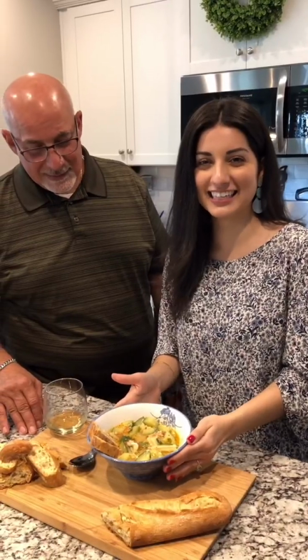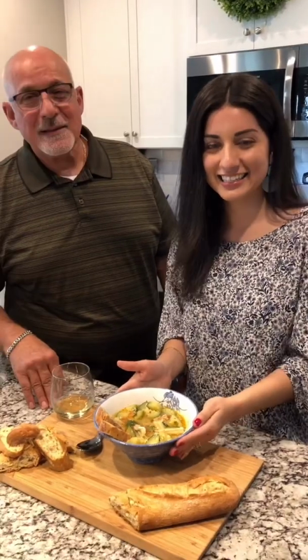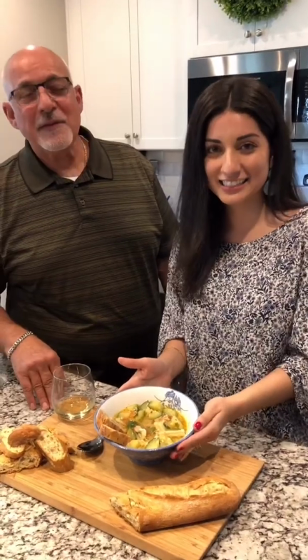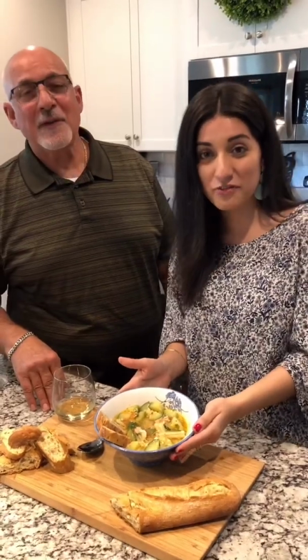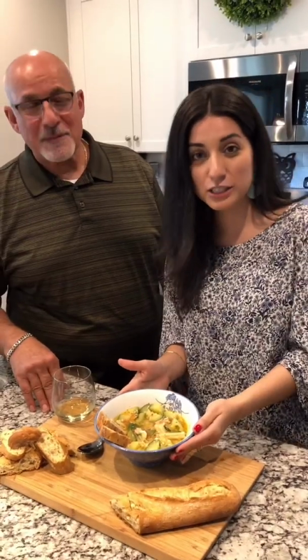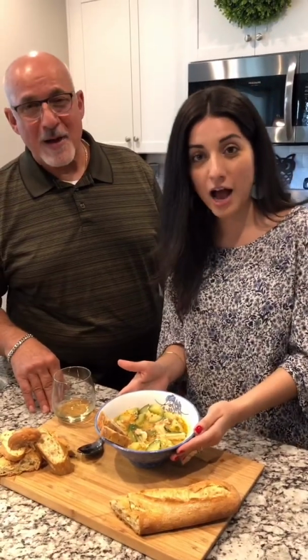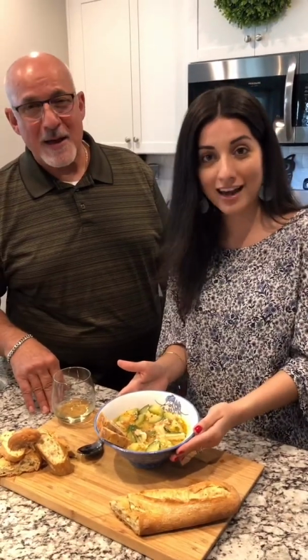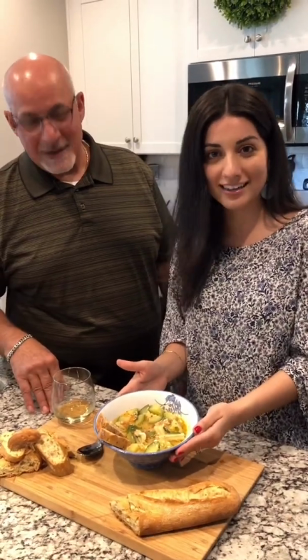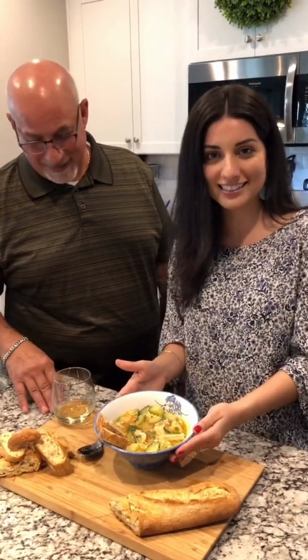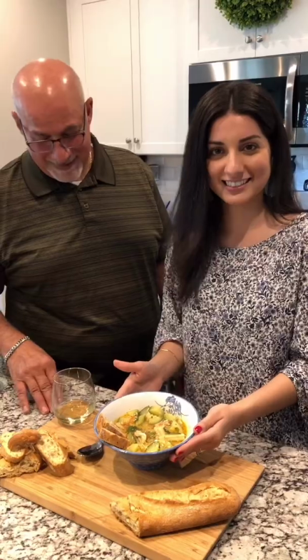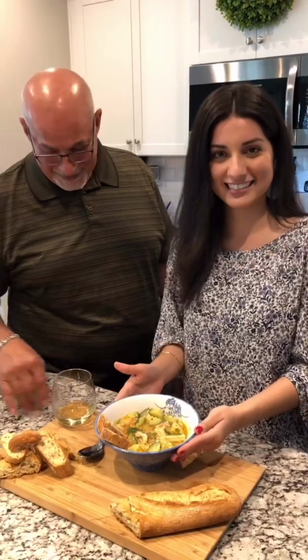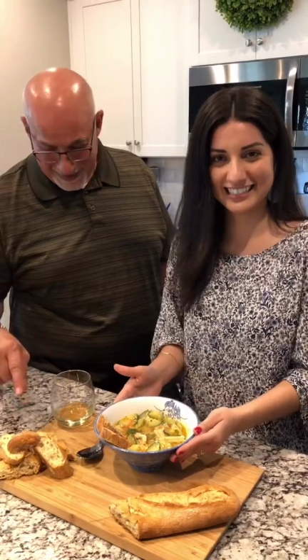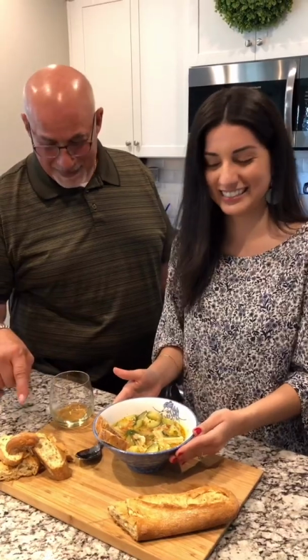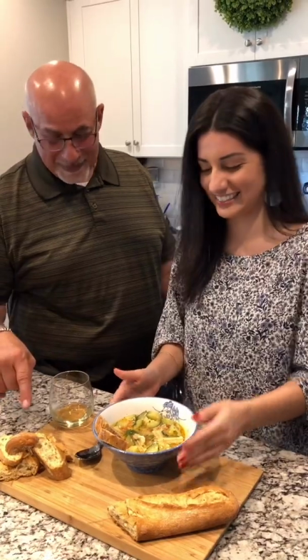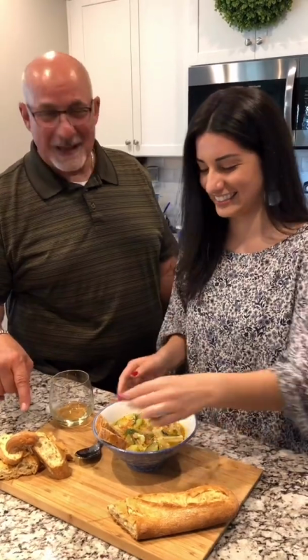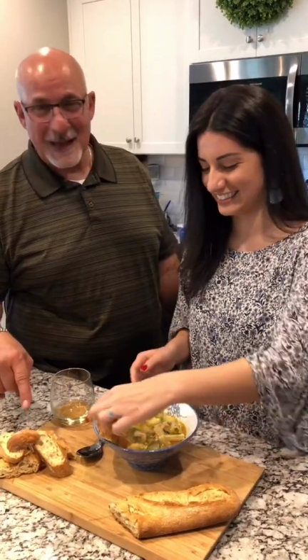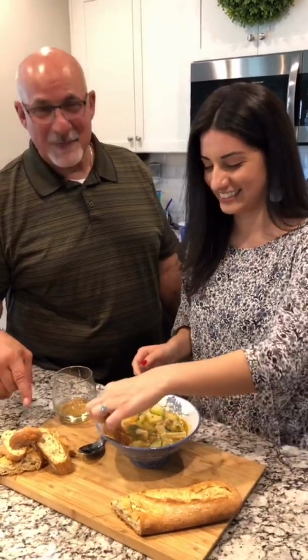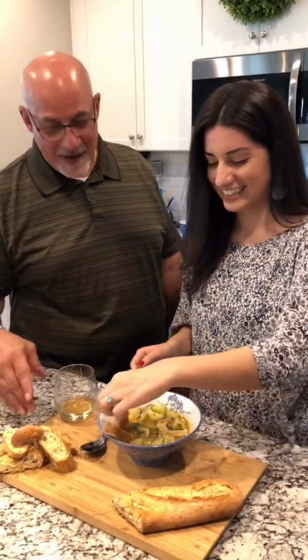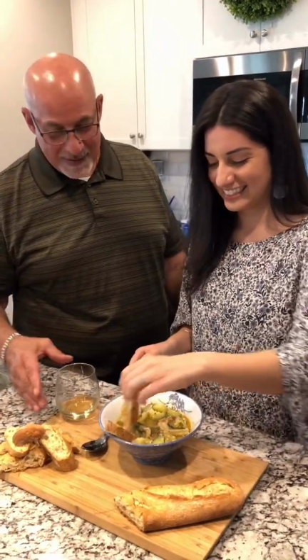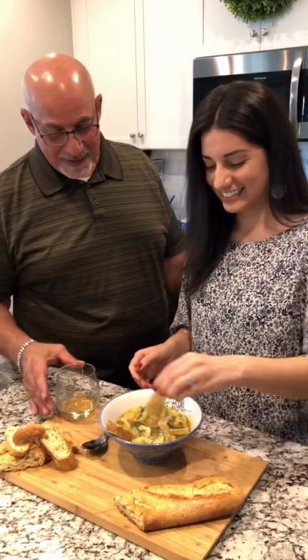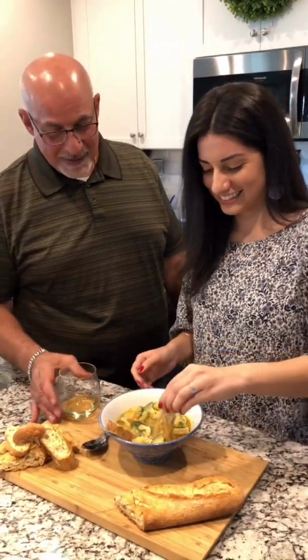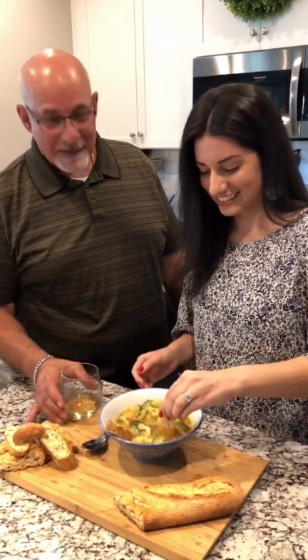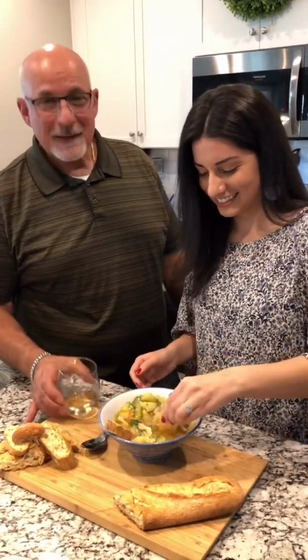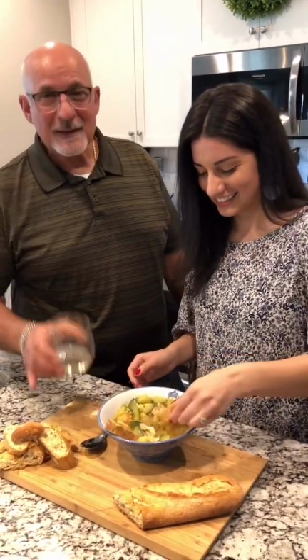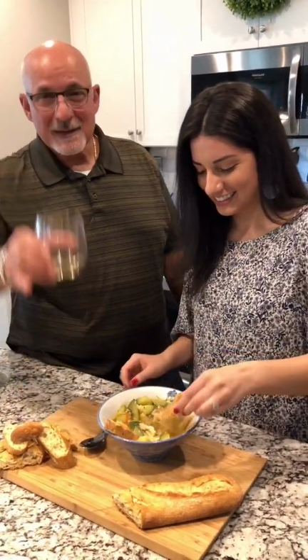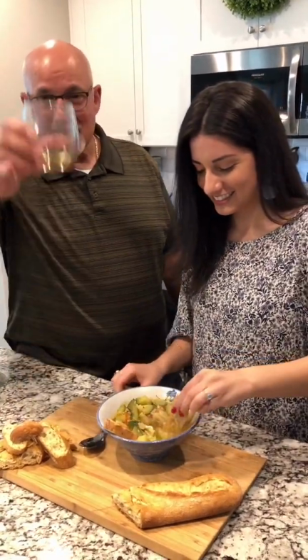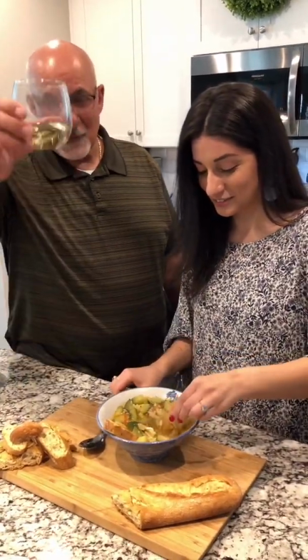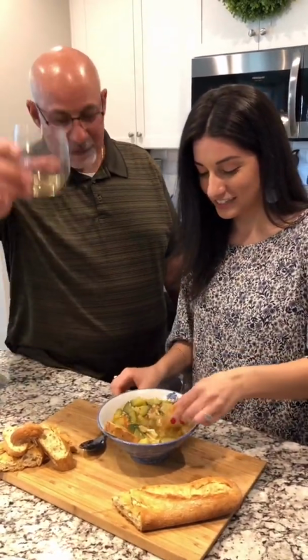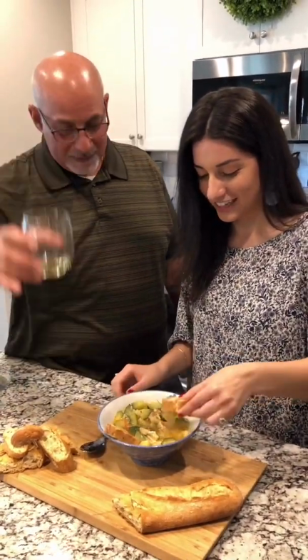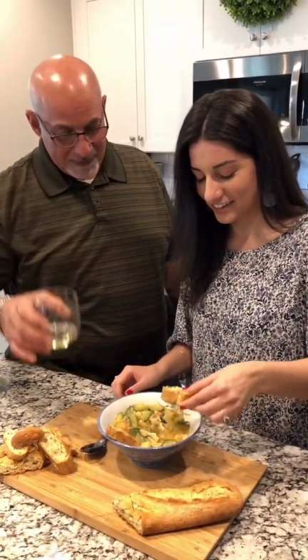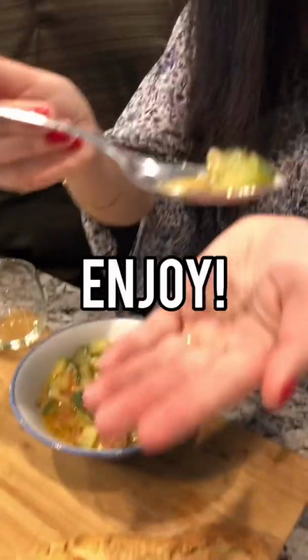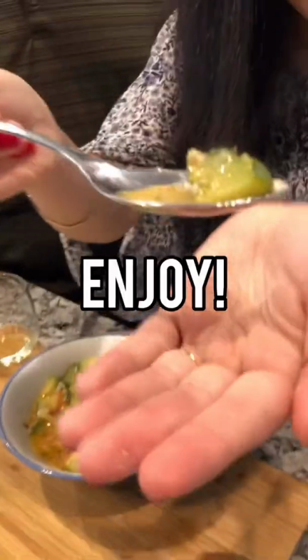This is the finished product. We're going to eat it with some Italian bread. This looks really good.